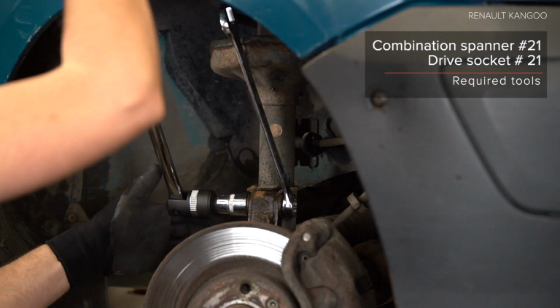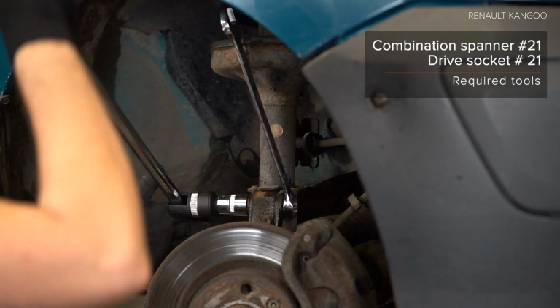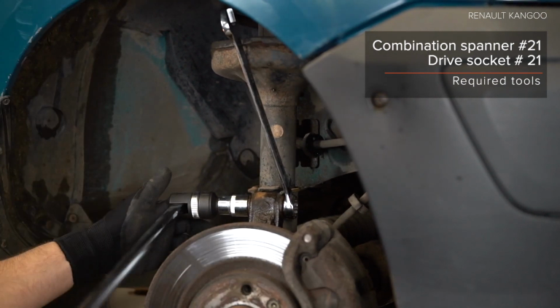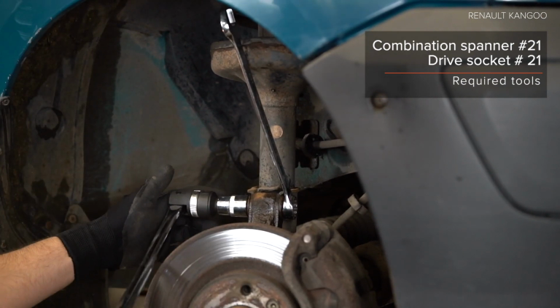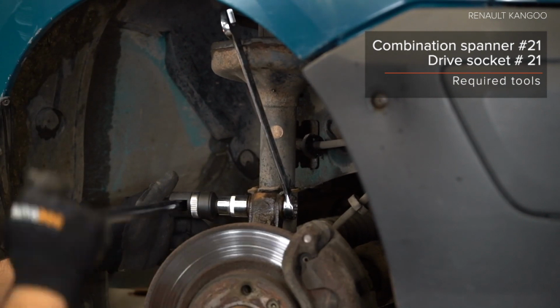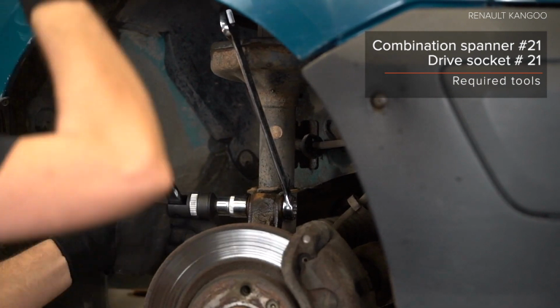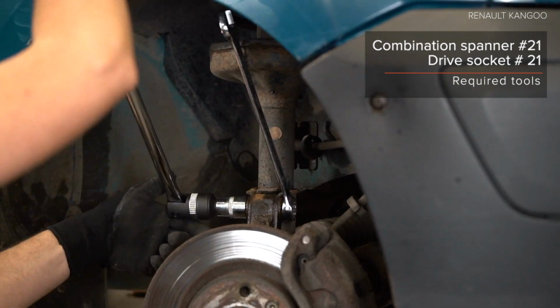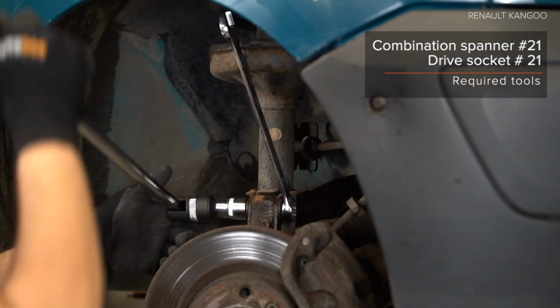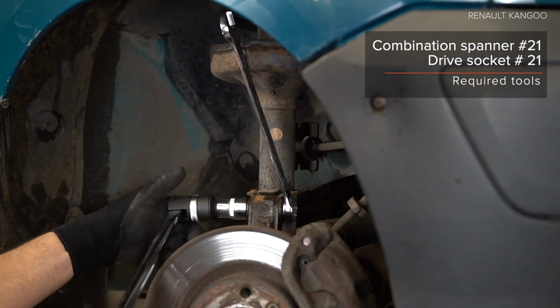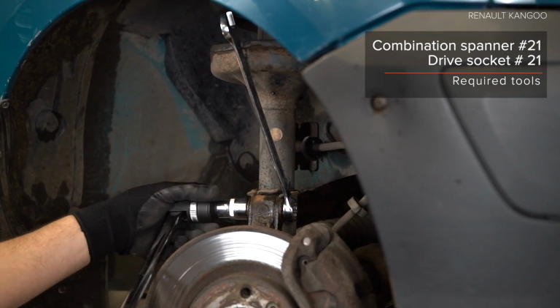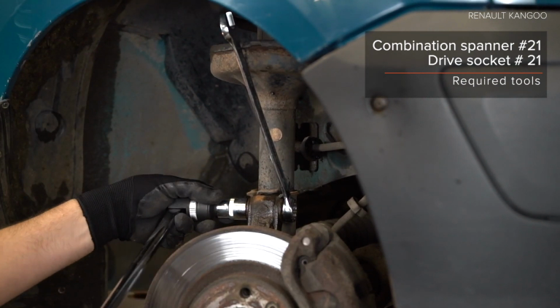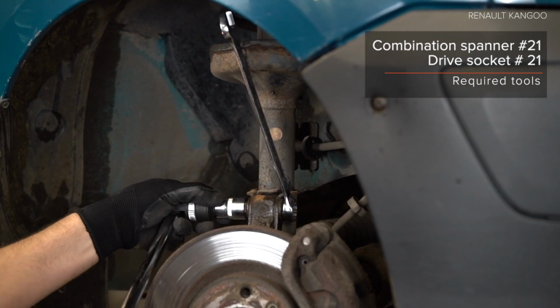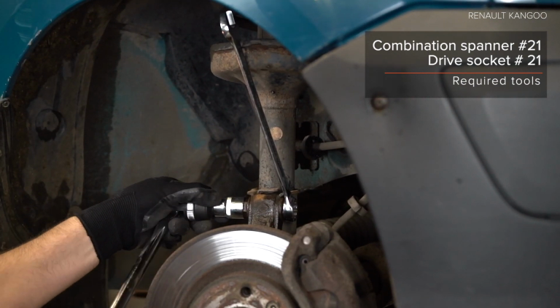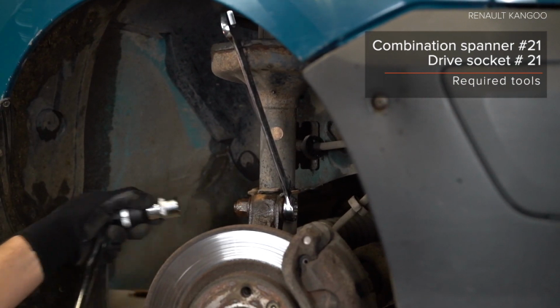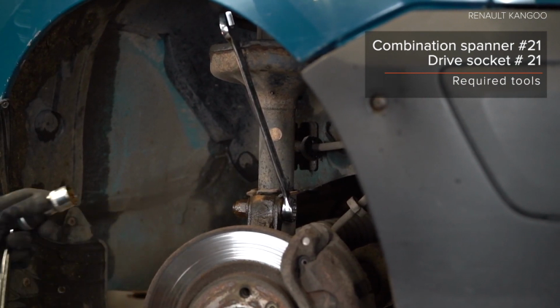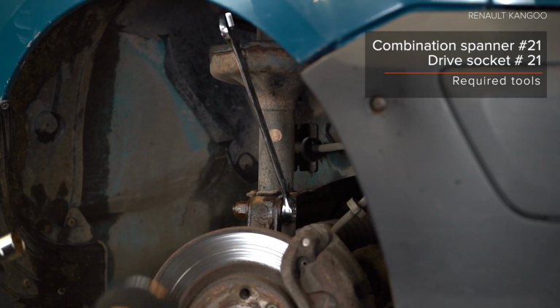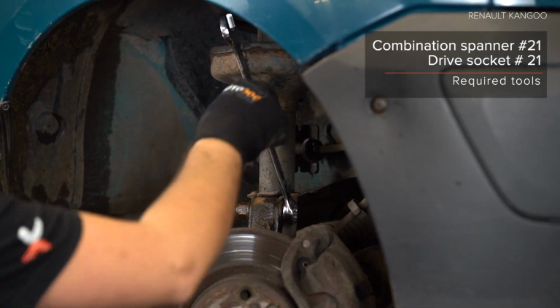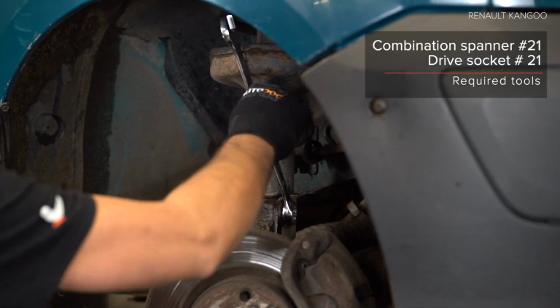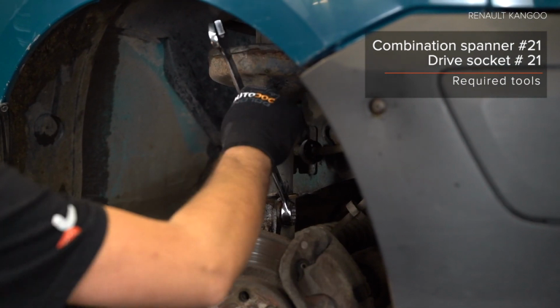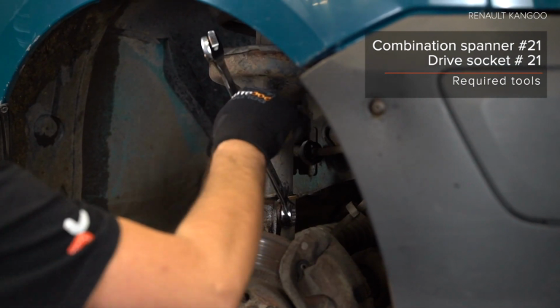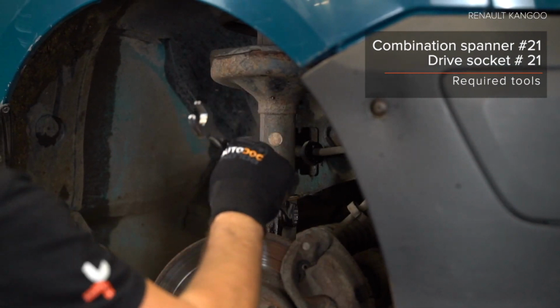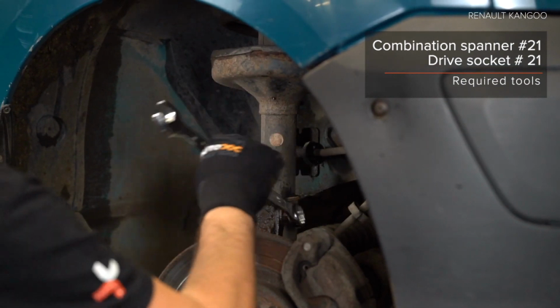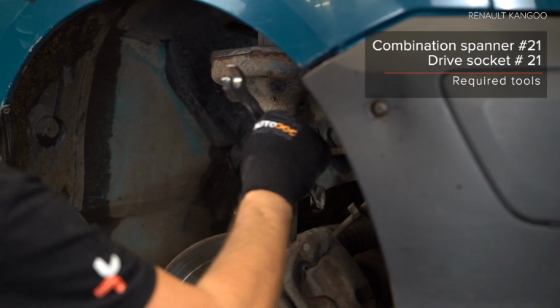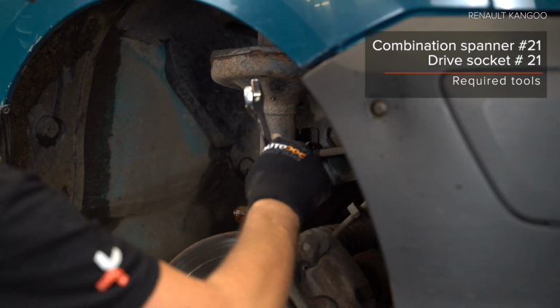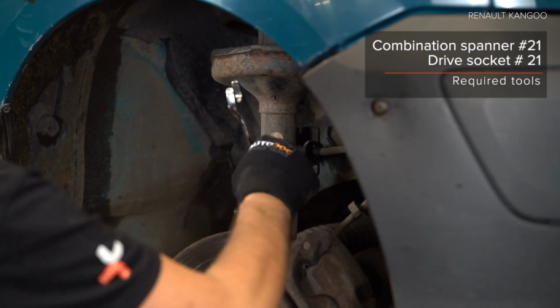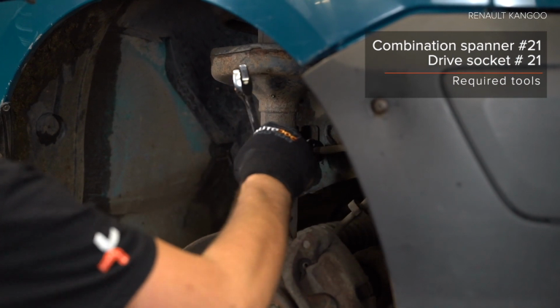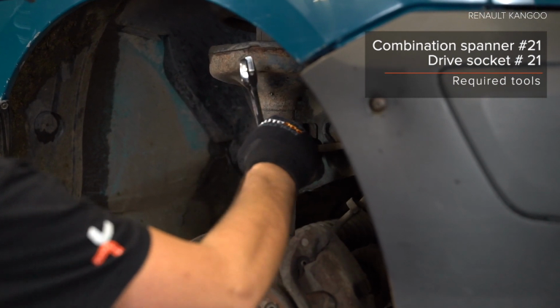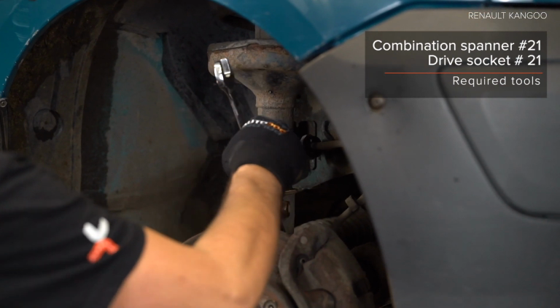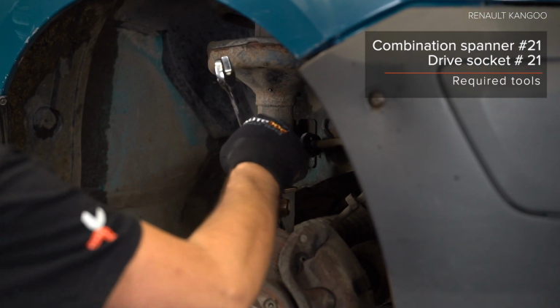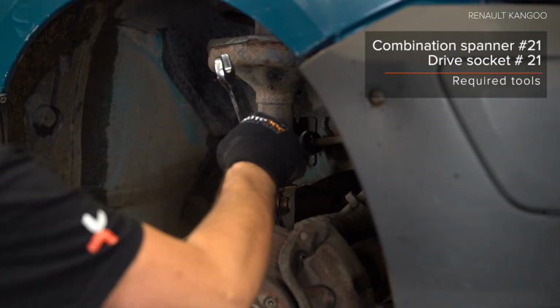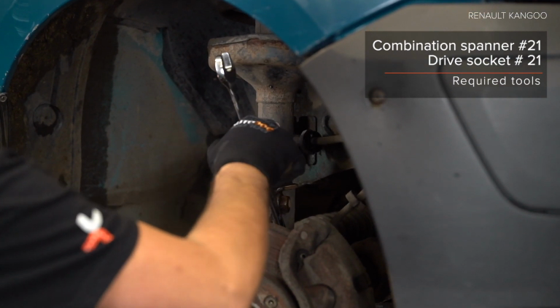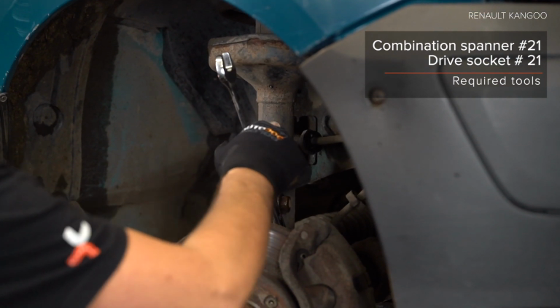Step 5. Install the back buffer. Step 6. Install the back buffer. AUTODOC recommends.